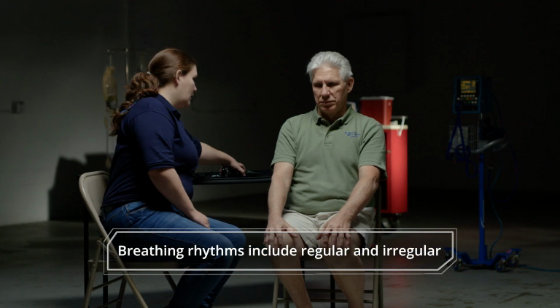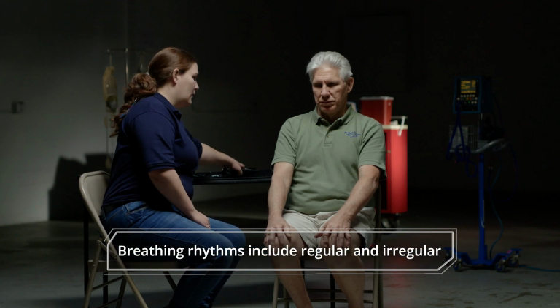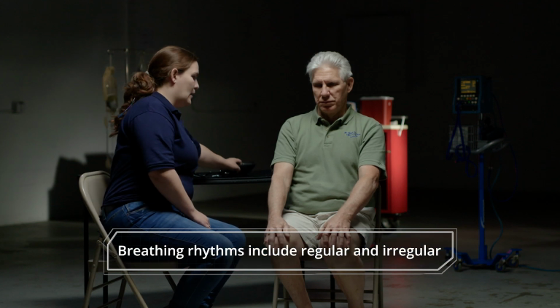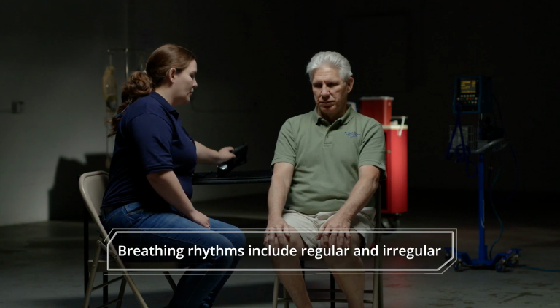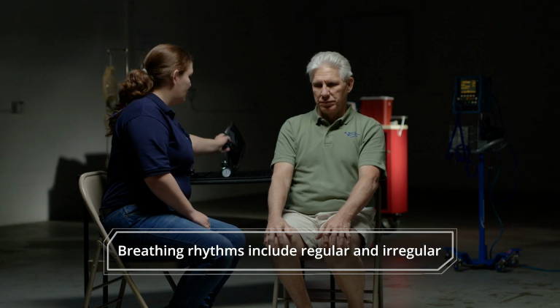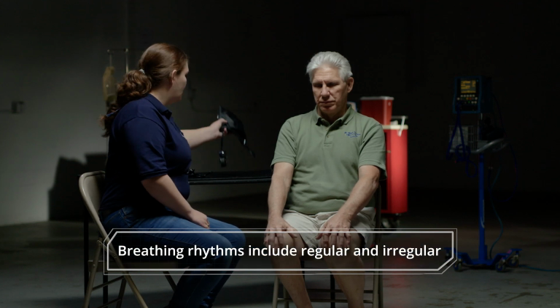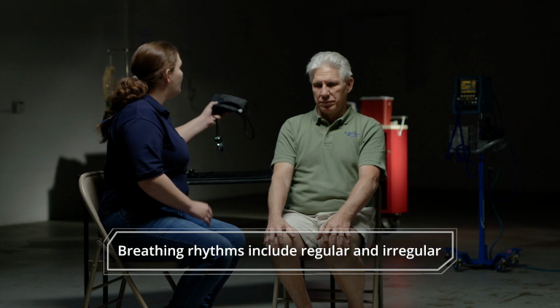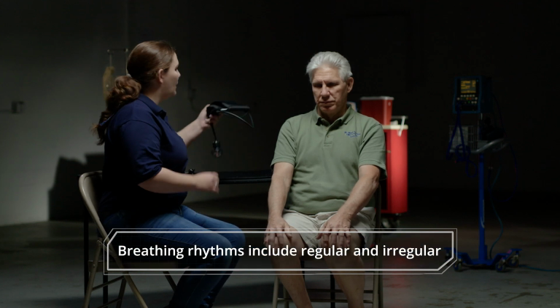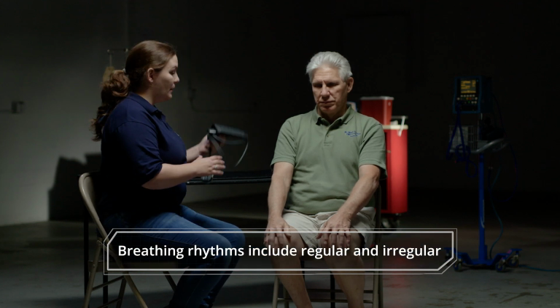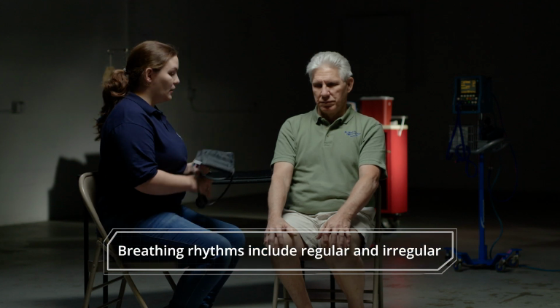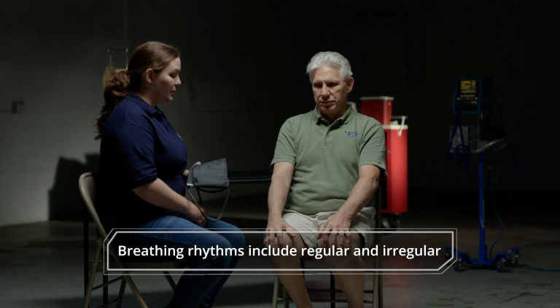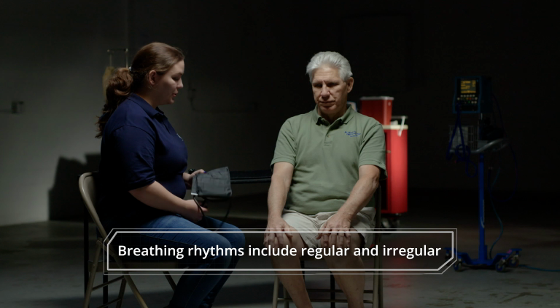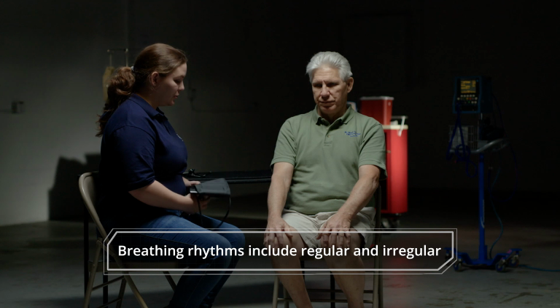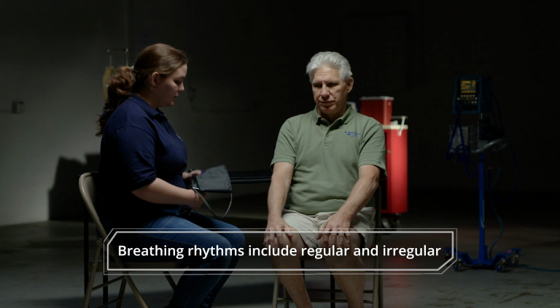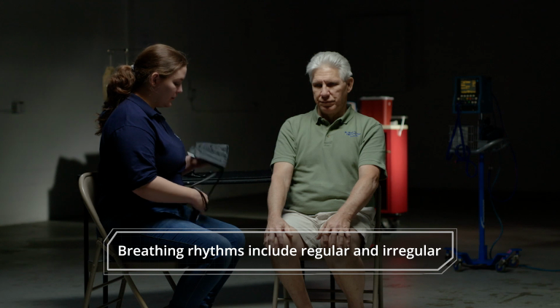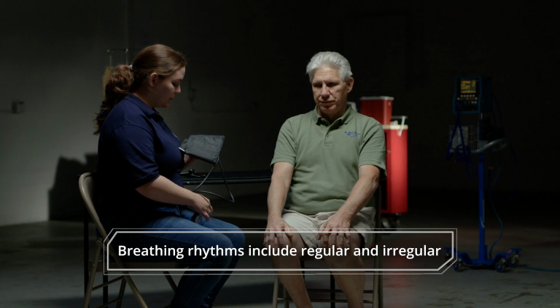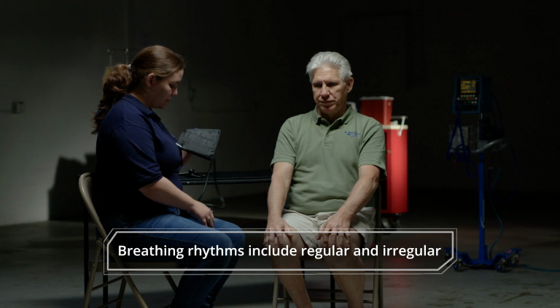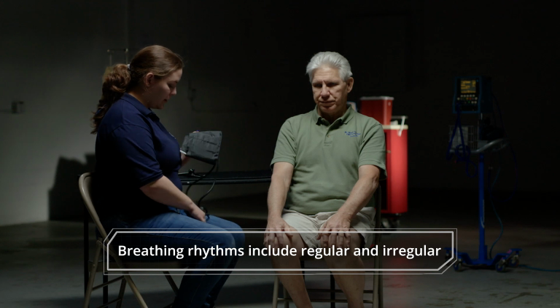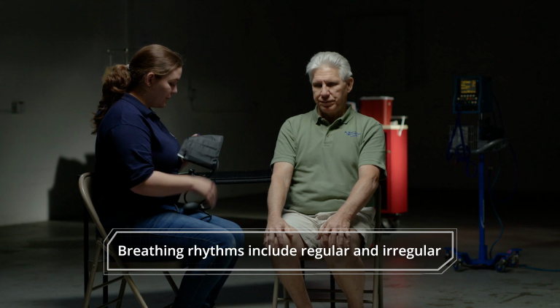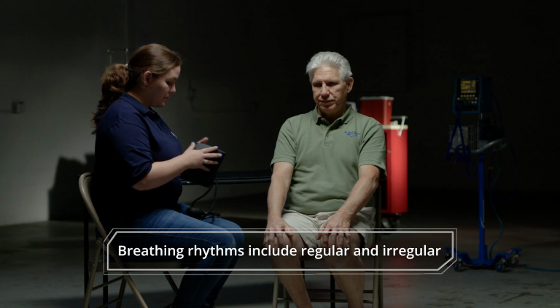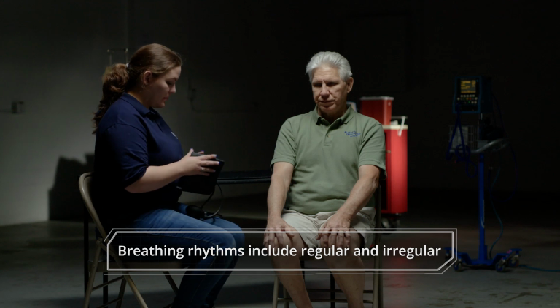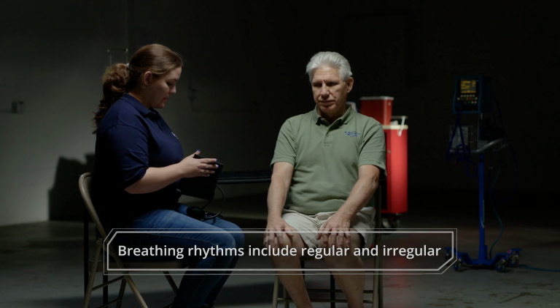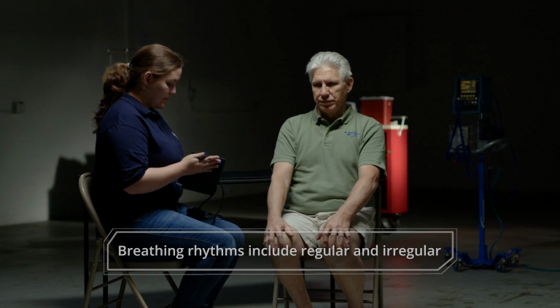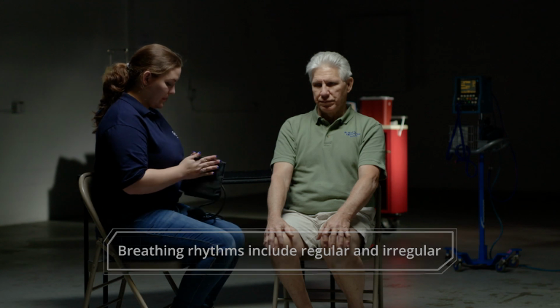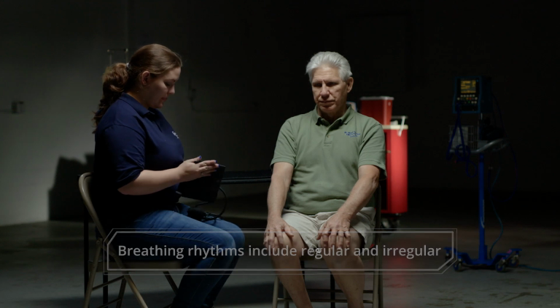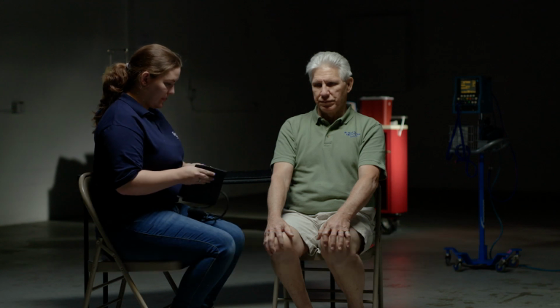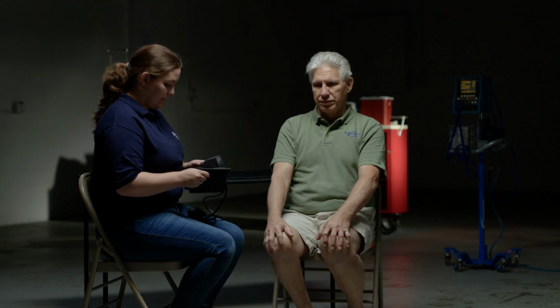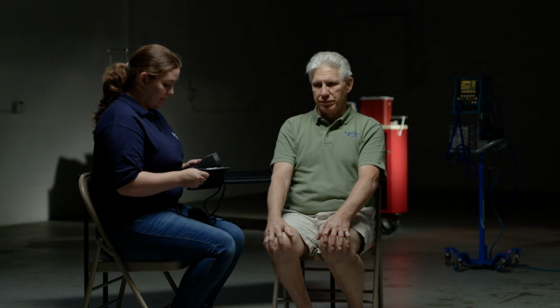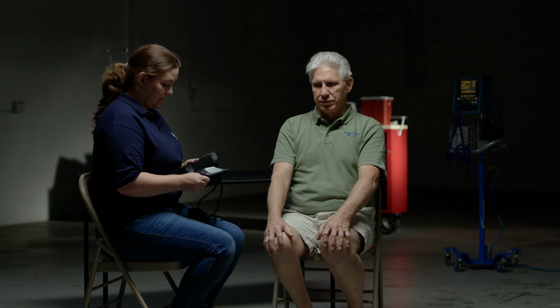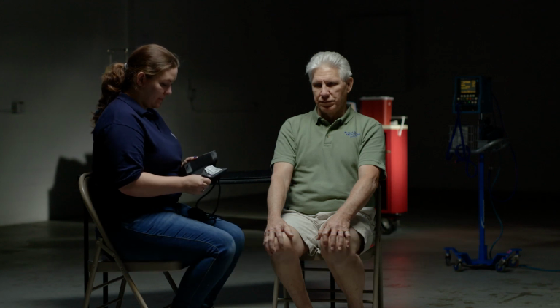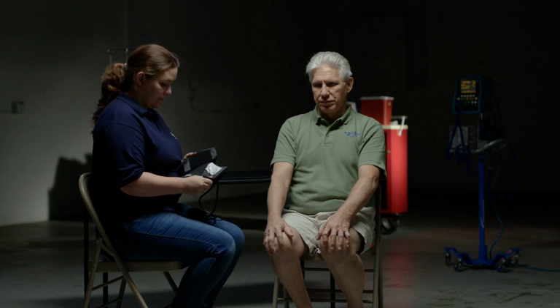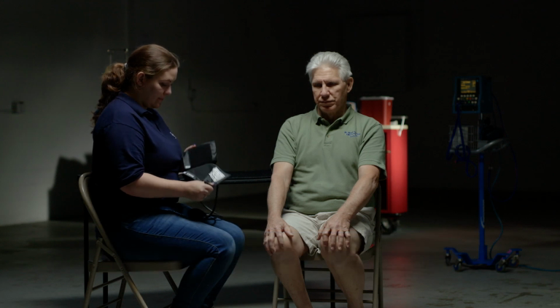Now I'm going to palpate a blood pressure using the blood pressure cuff. I'm going to take the blood pressure.